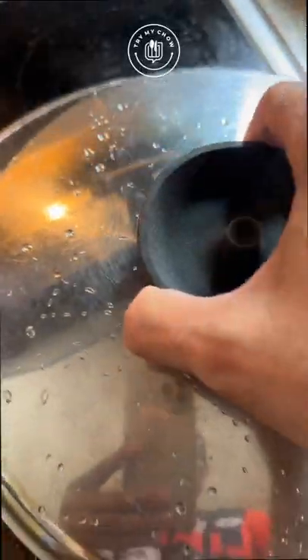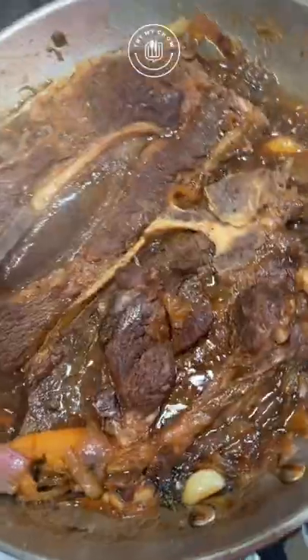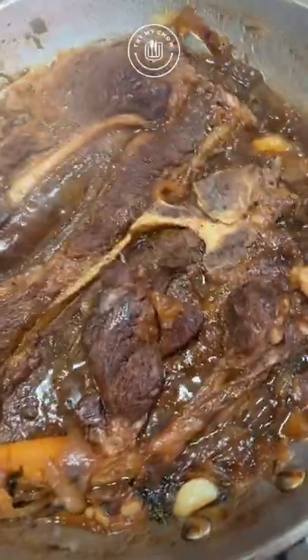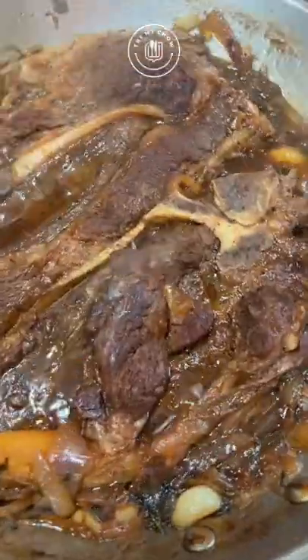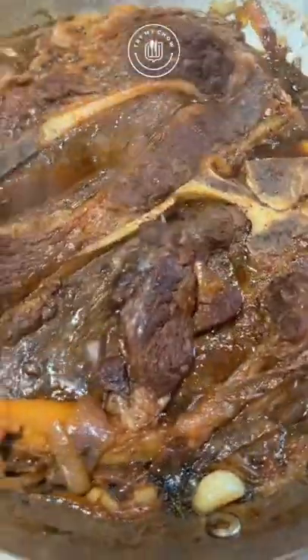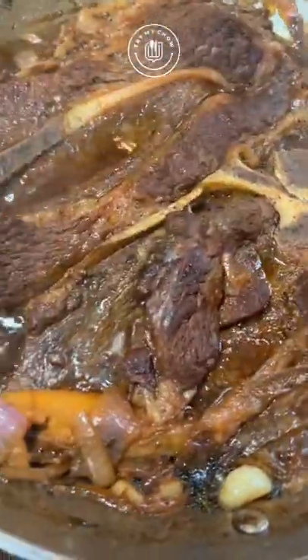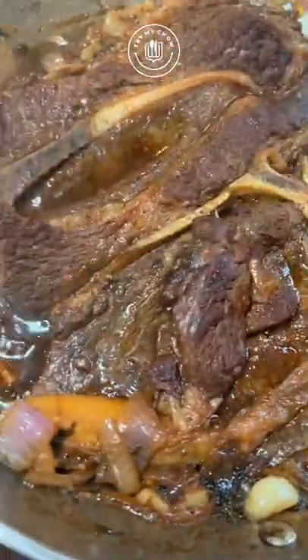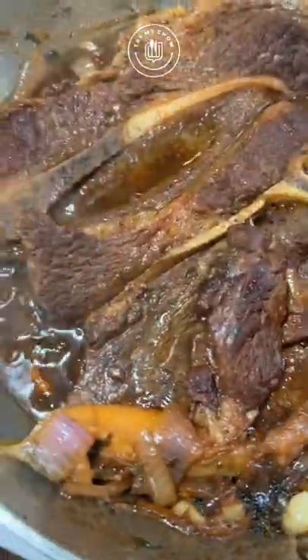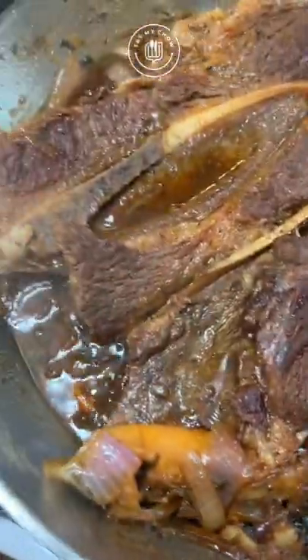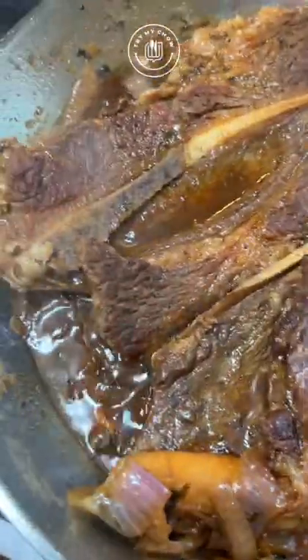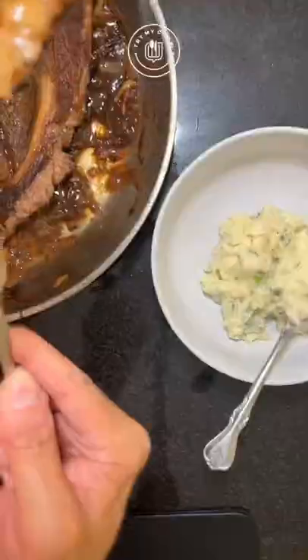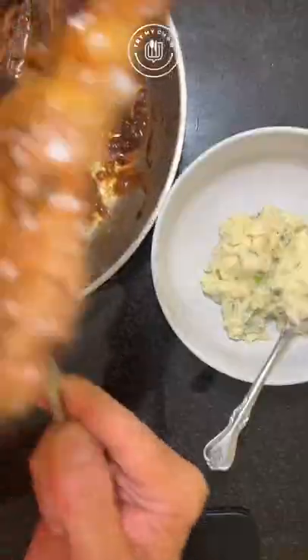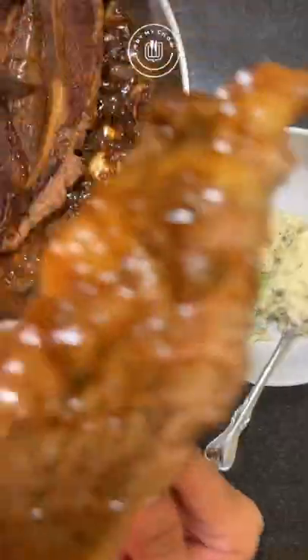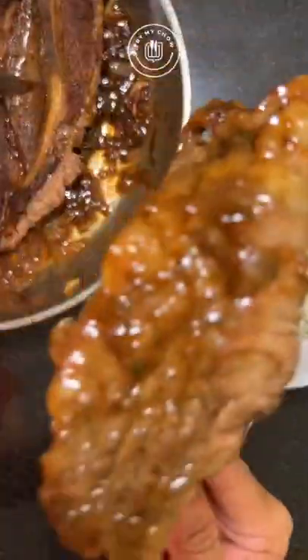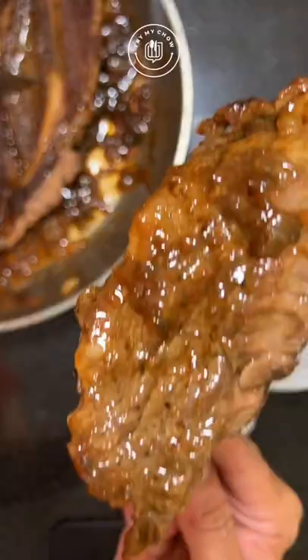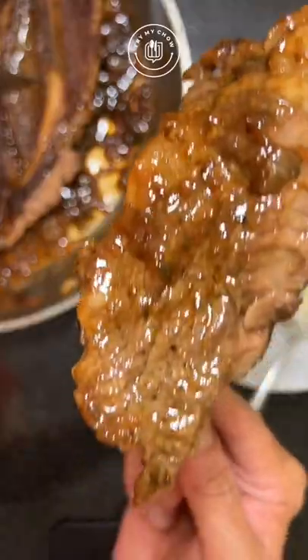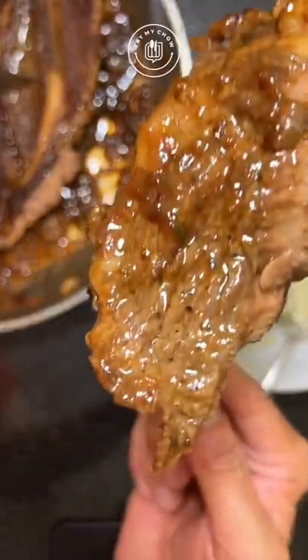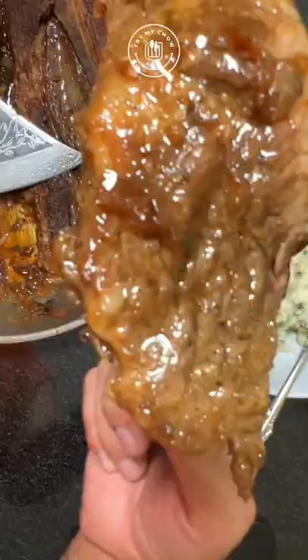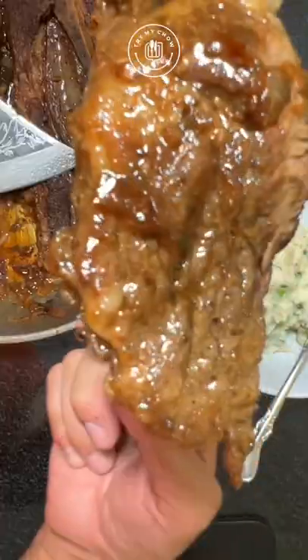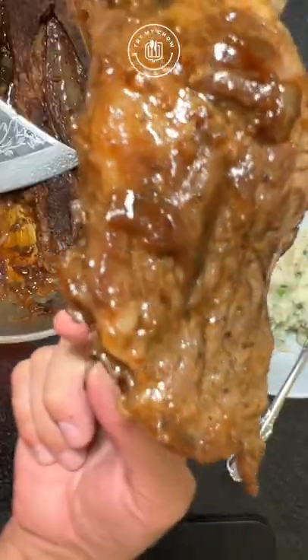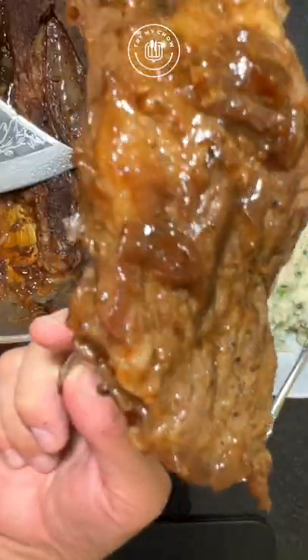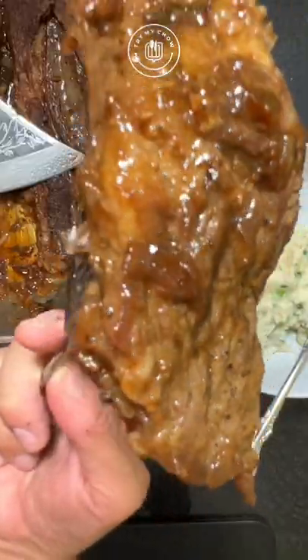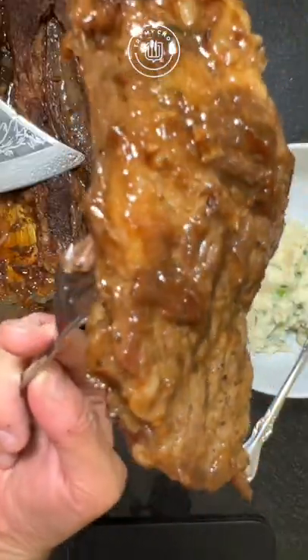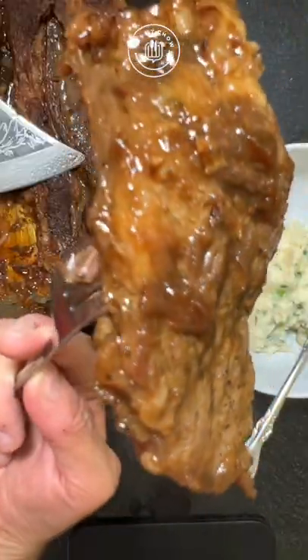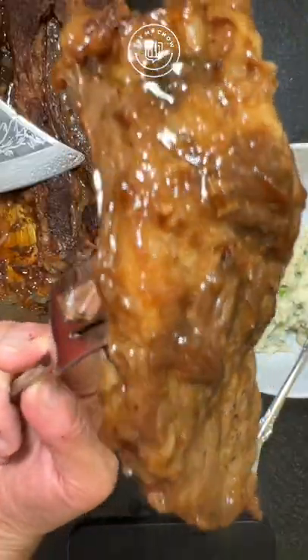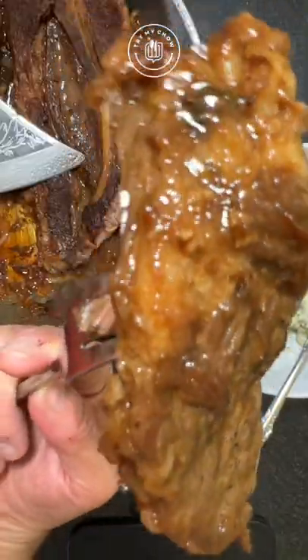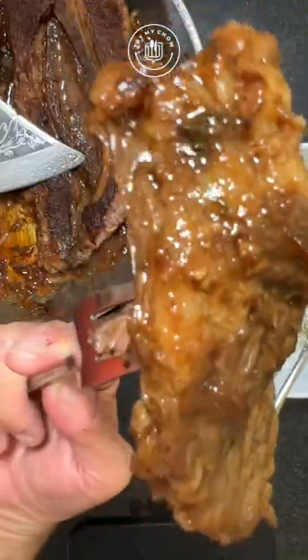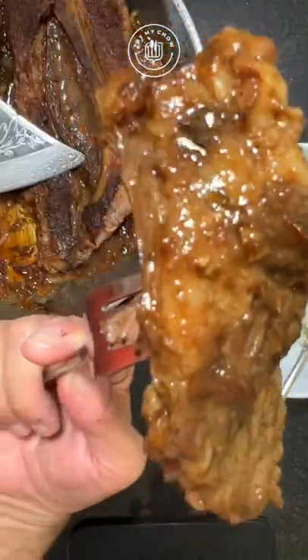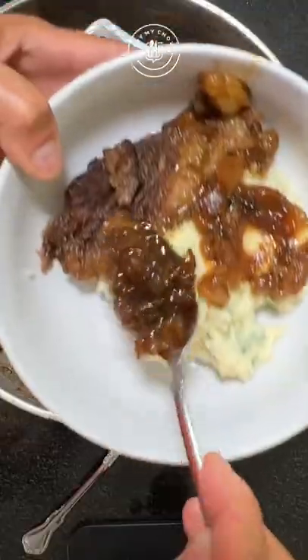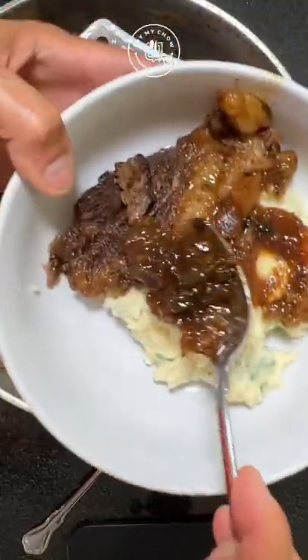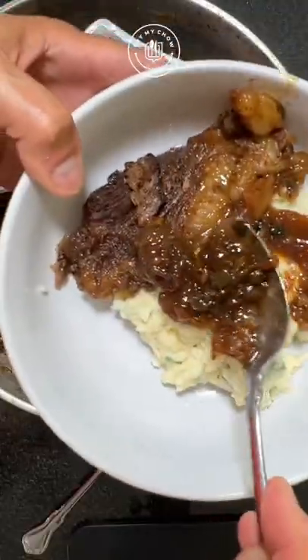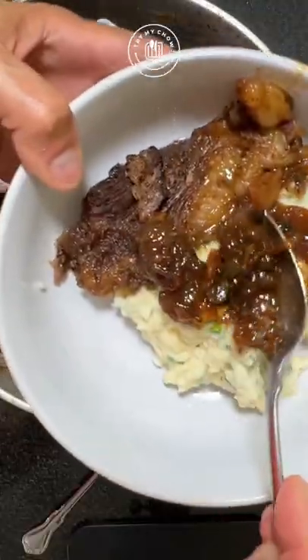You're done. It goes really well with our spicy mashed potatoes — look for the recipe, it's one of the best.